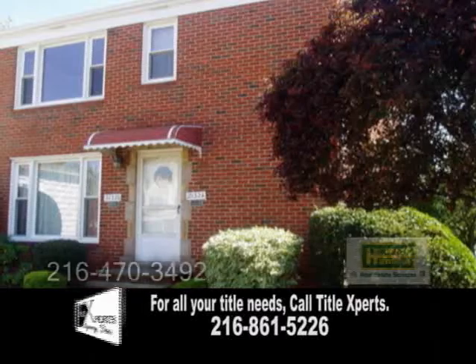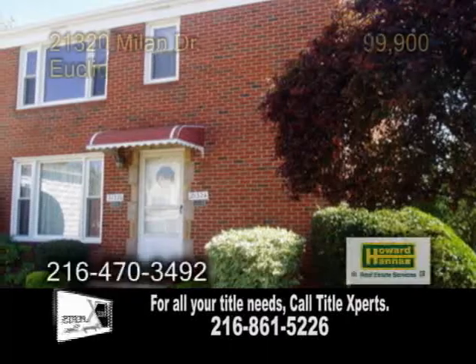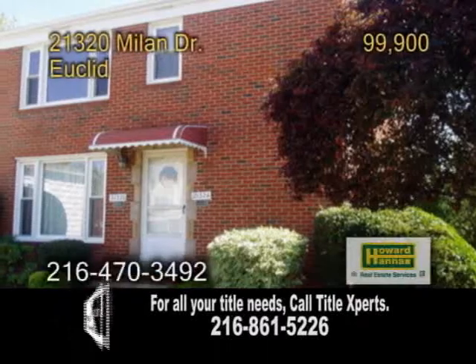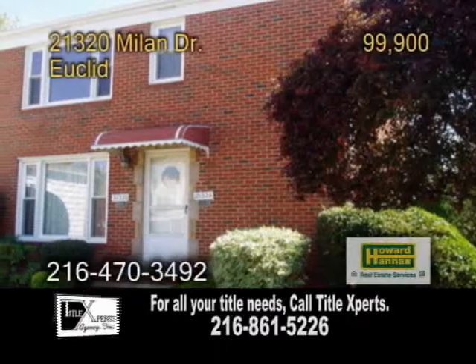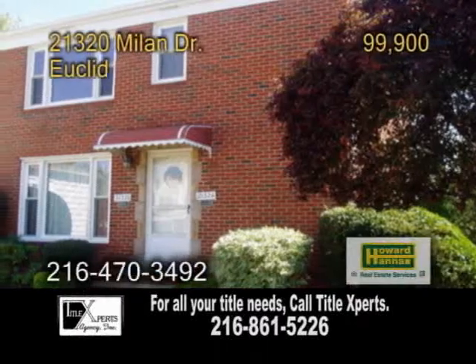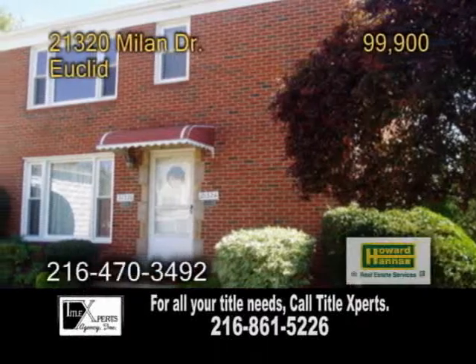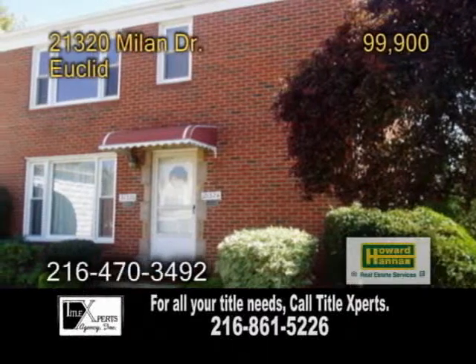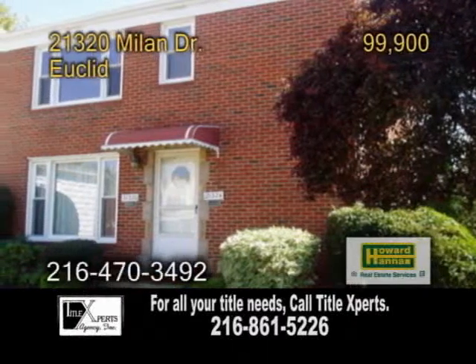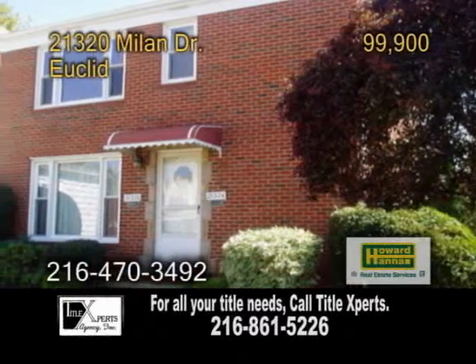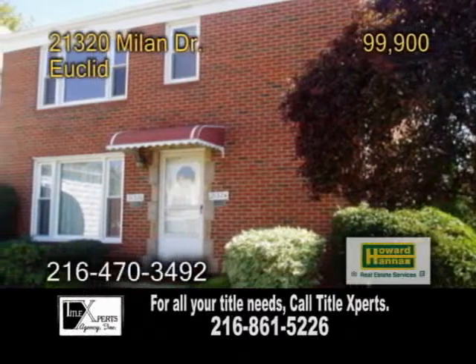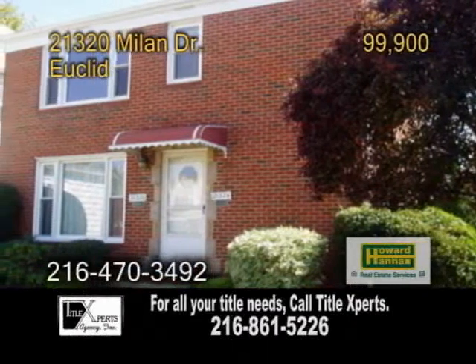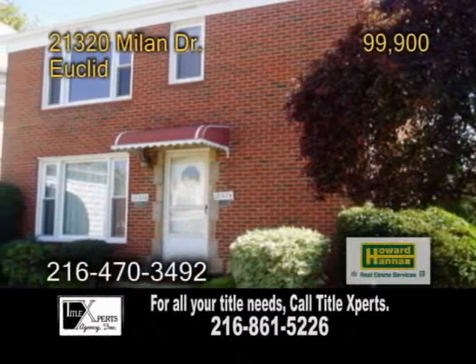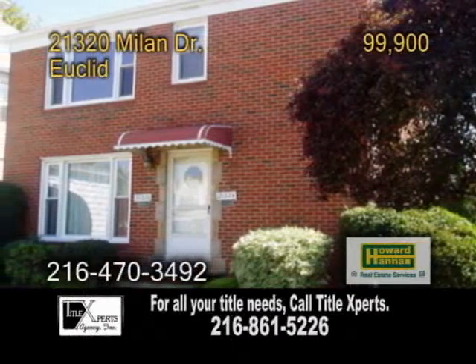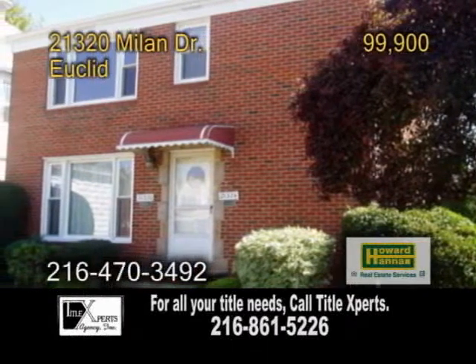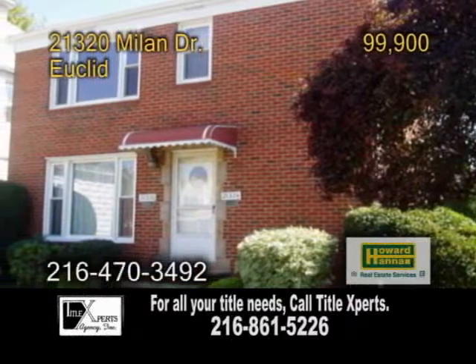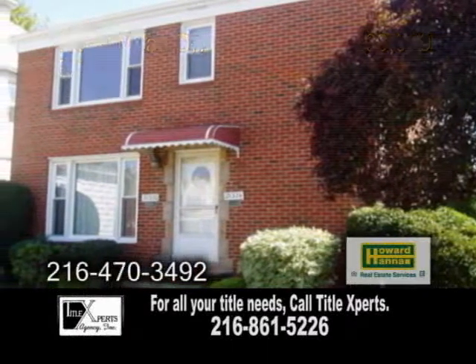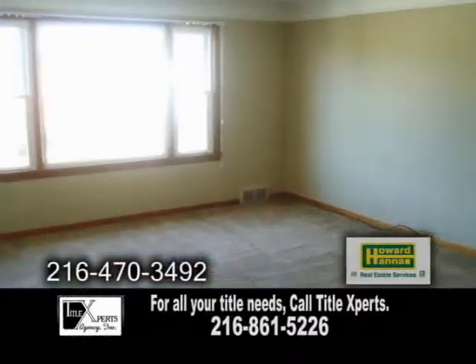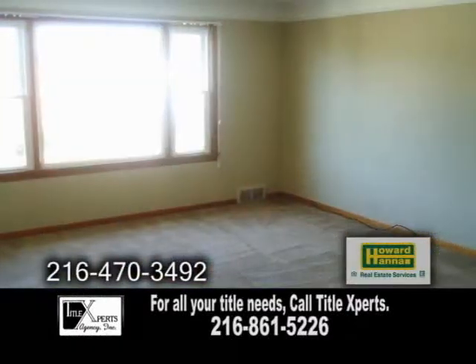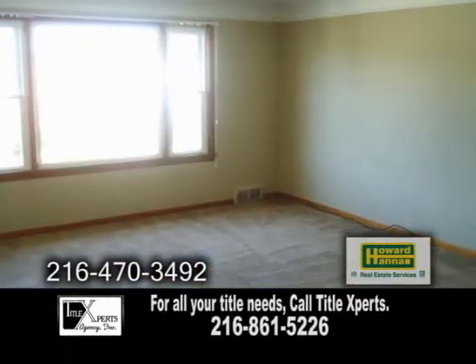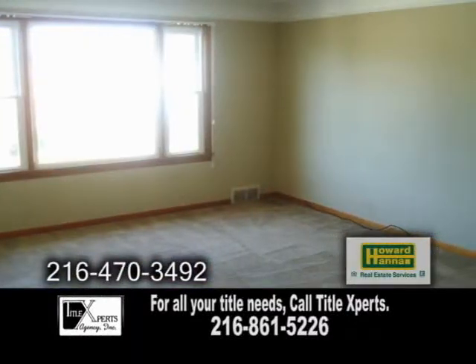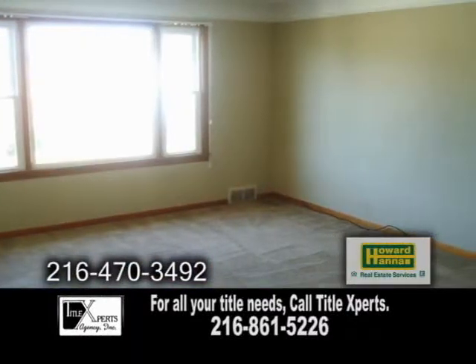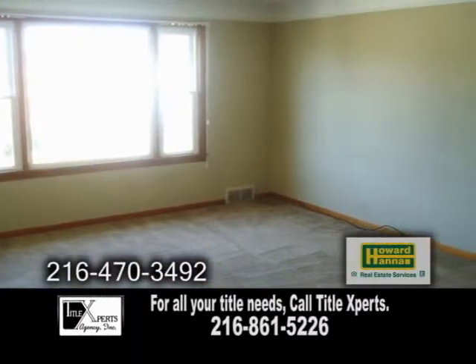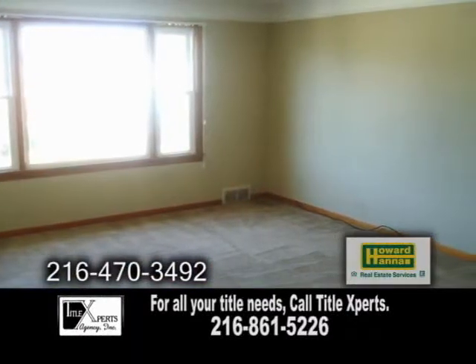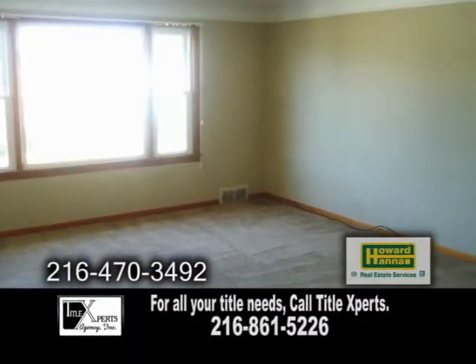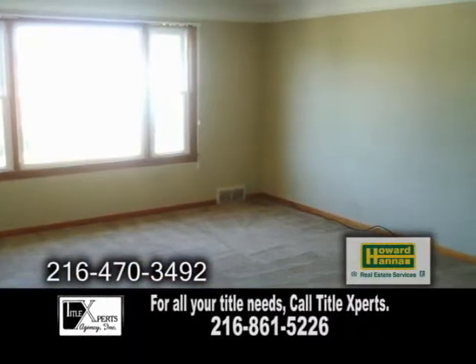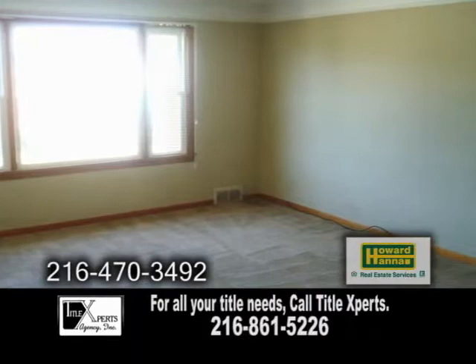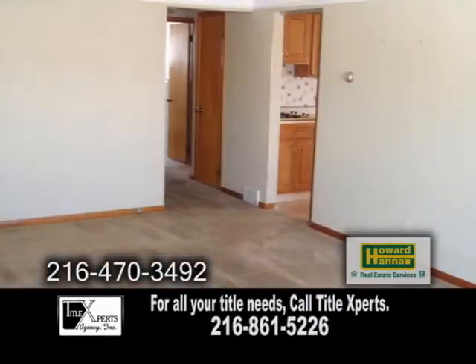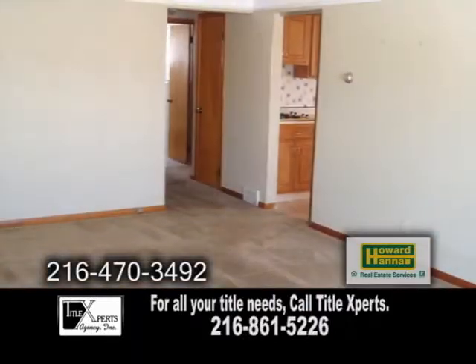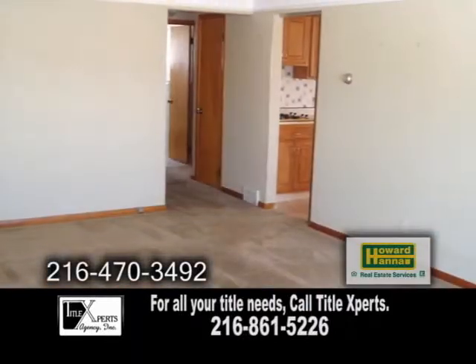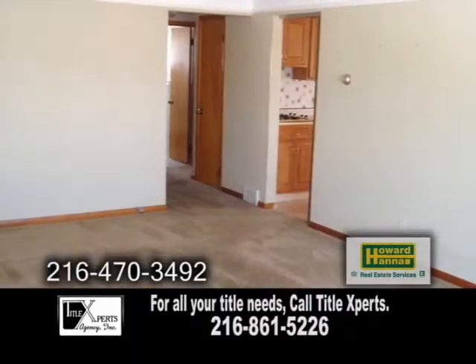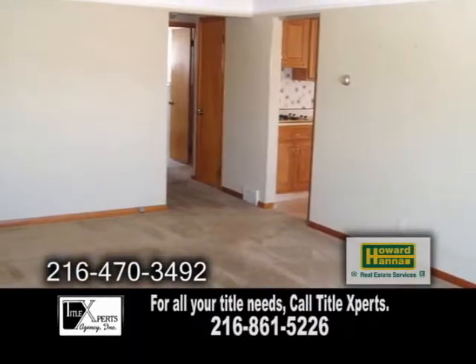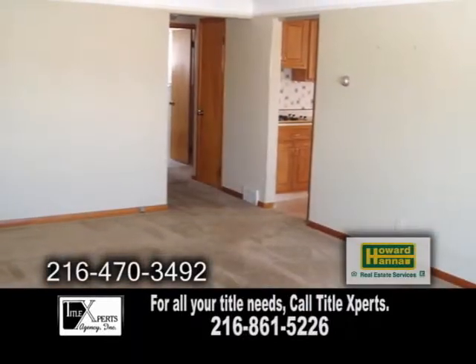Let your tenant pay your mortgage in Euclid. This two-family home has been occupied for over 30 years.